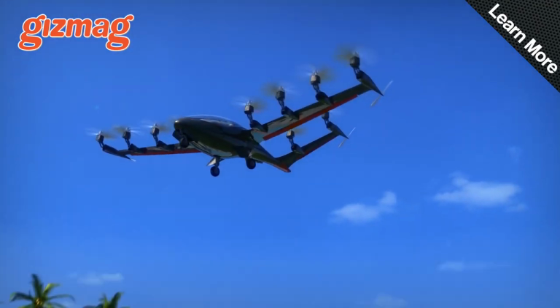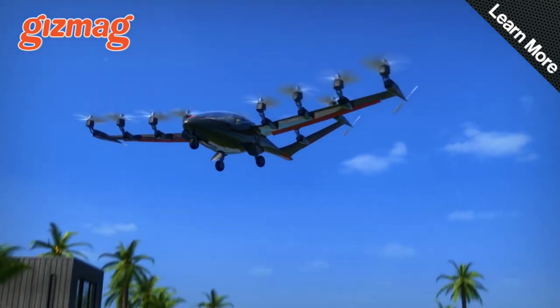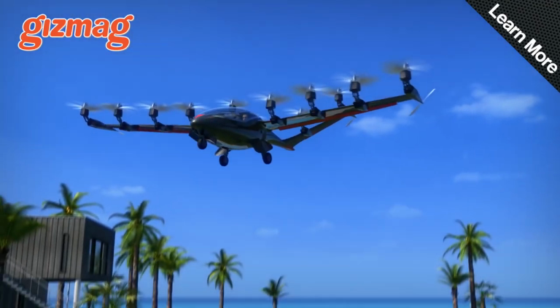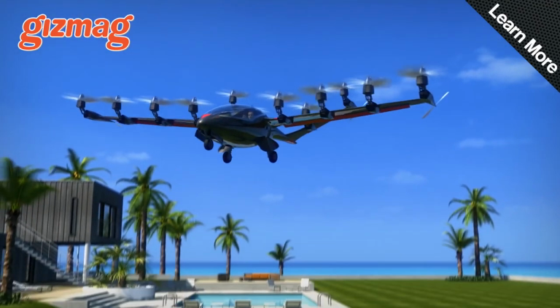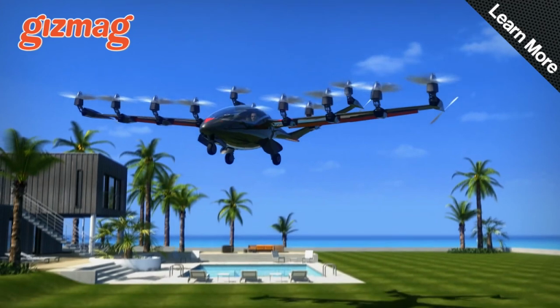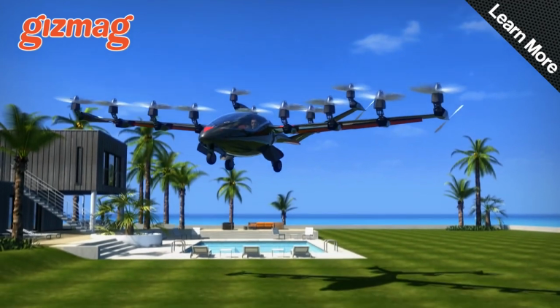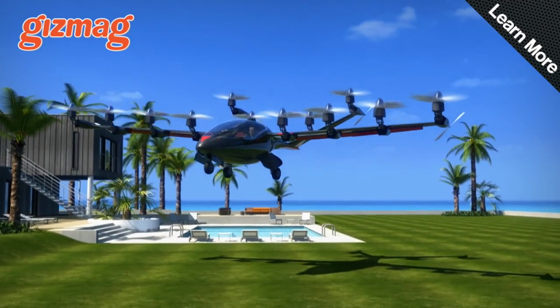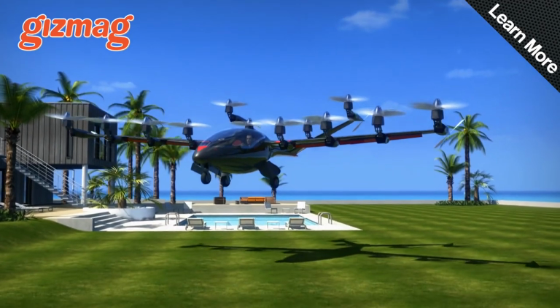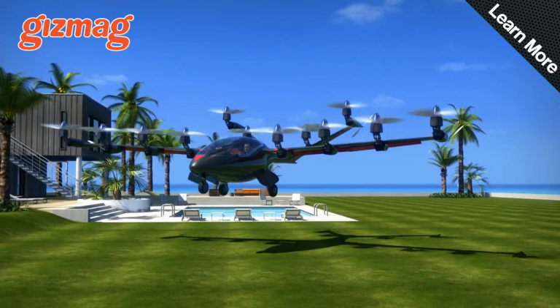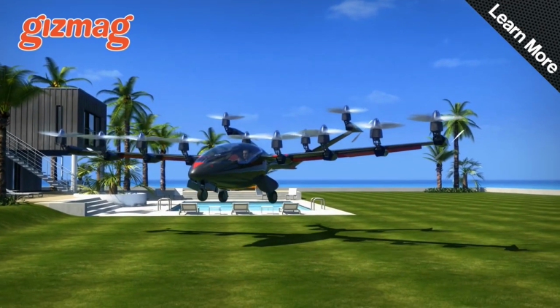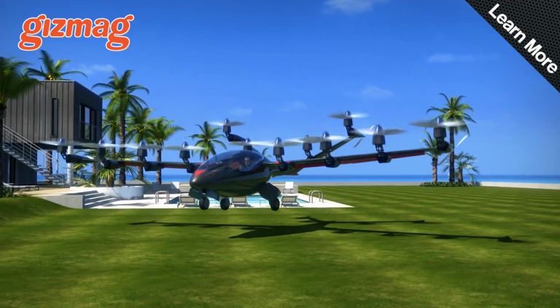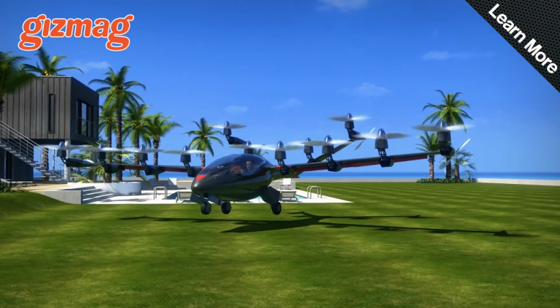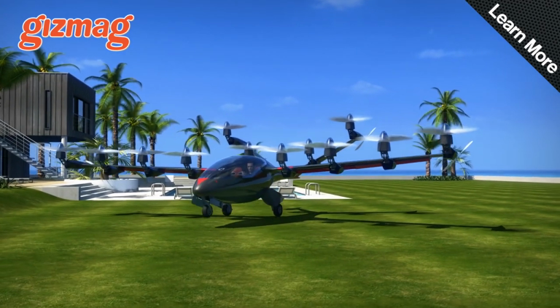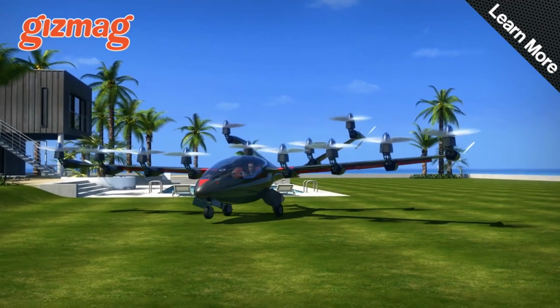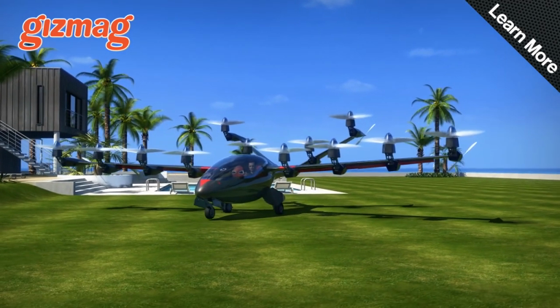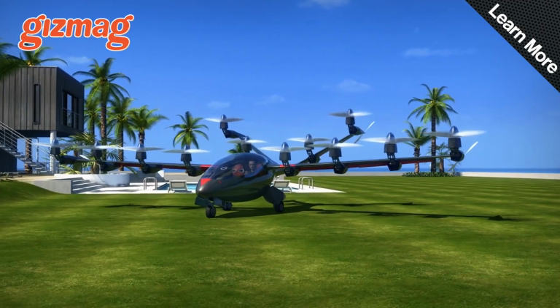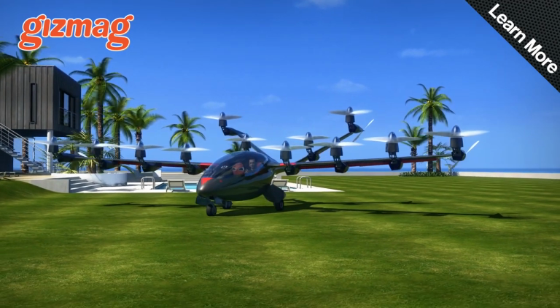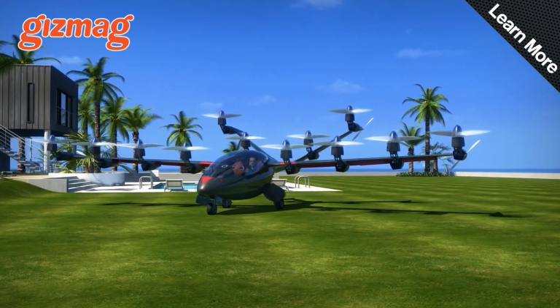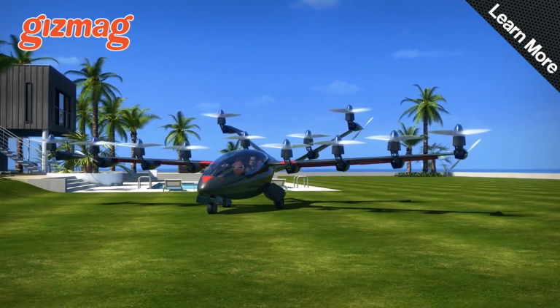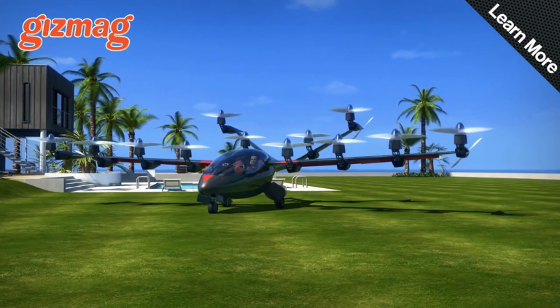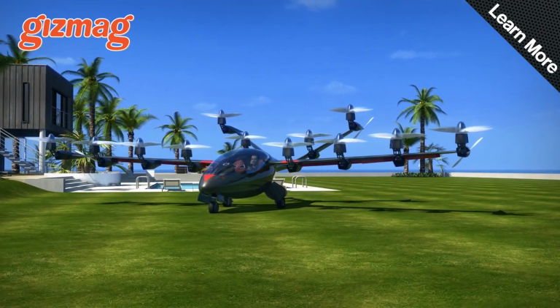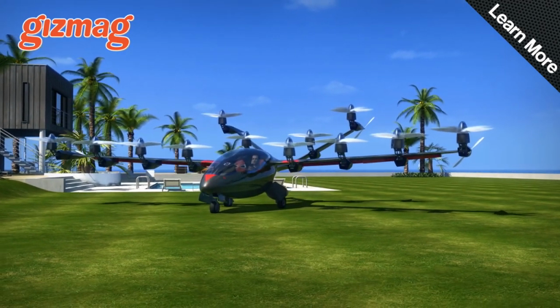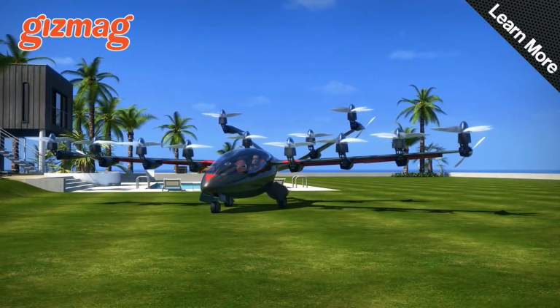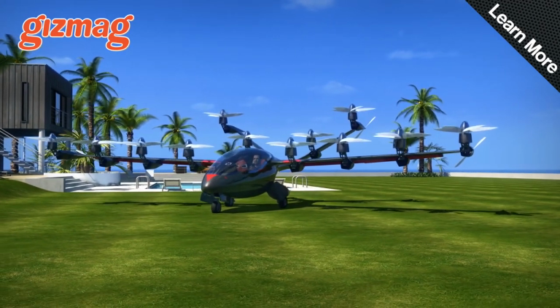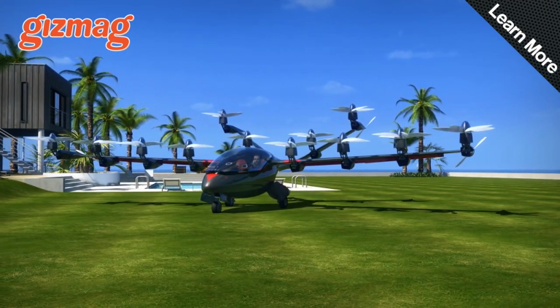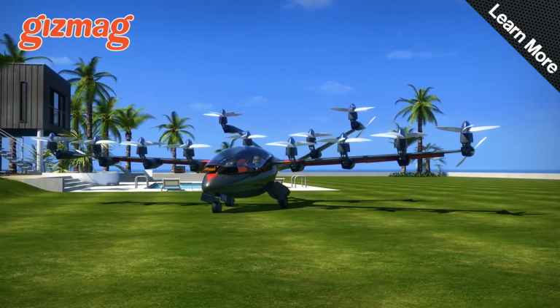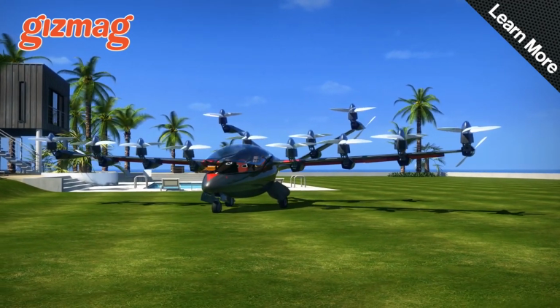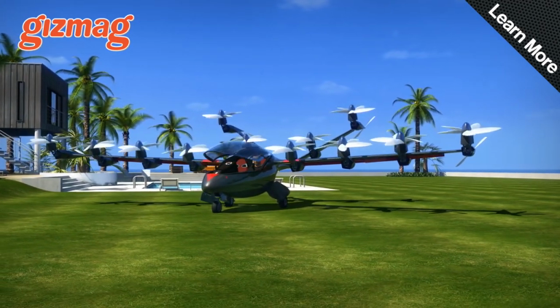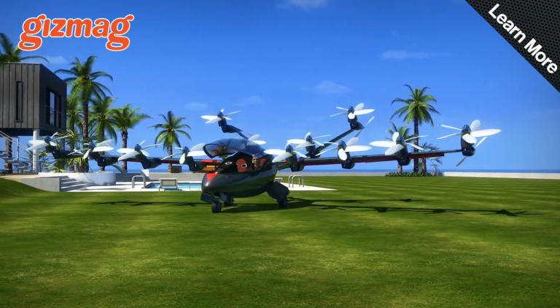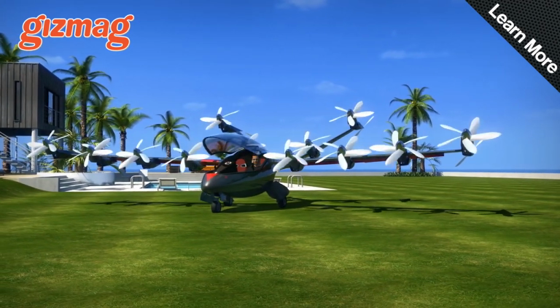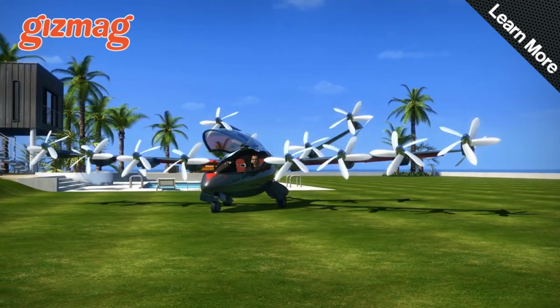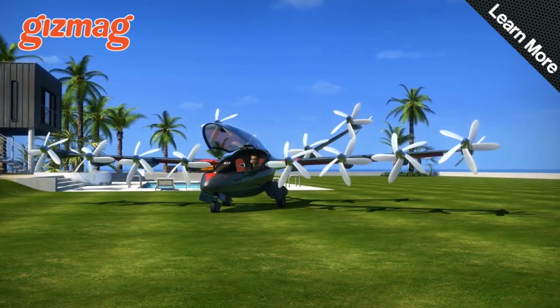It's like a manned multi-copter with a high-speed long-range cruise mode. Awesome stuff.